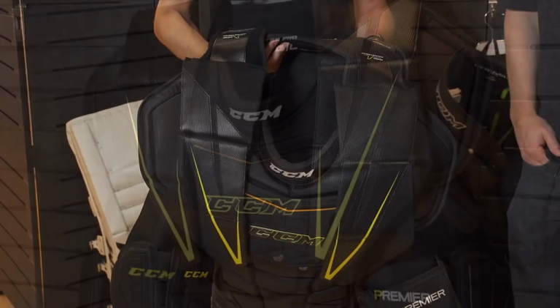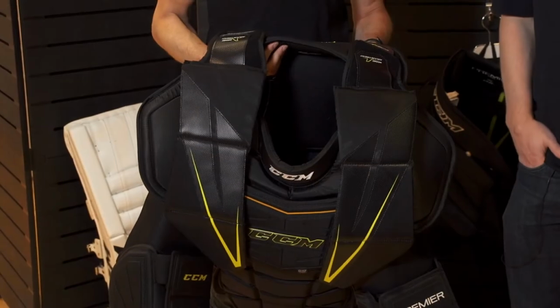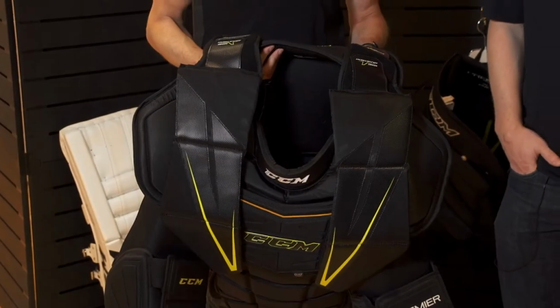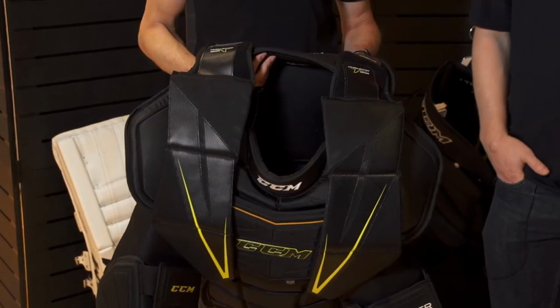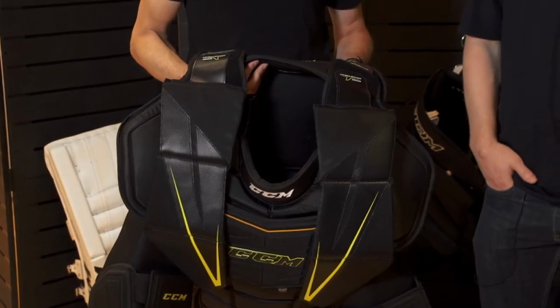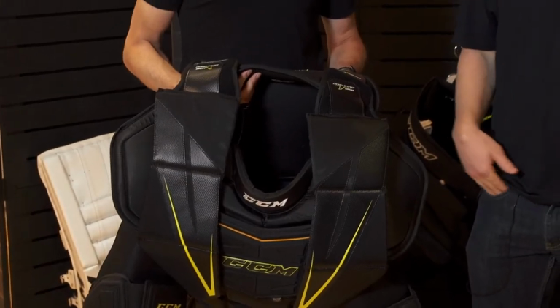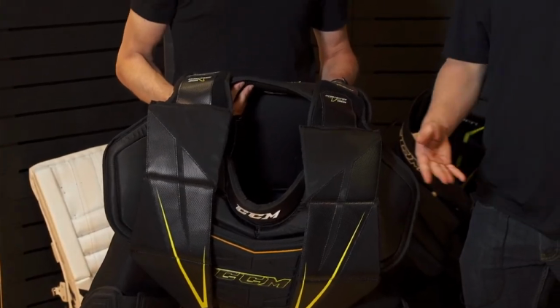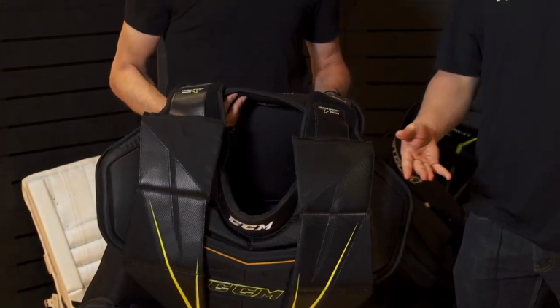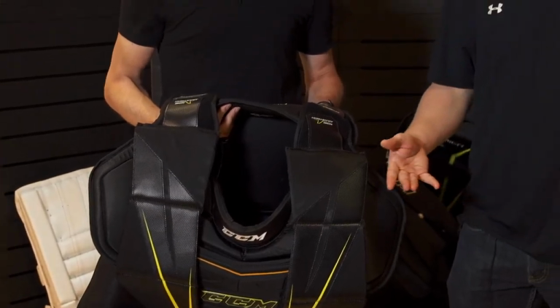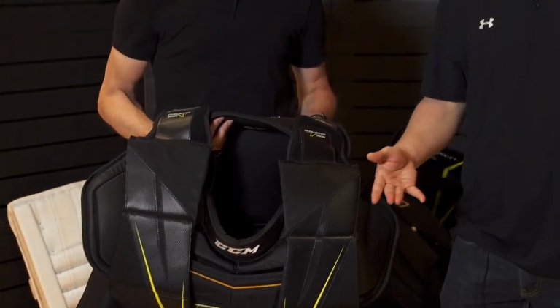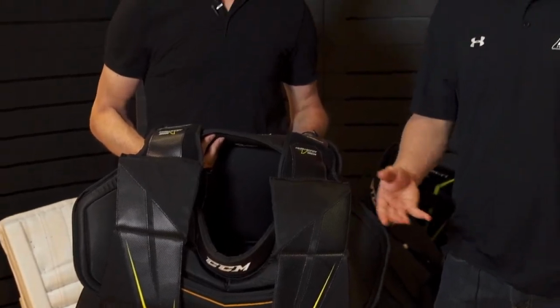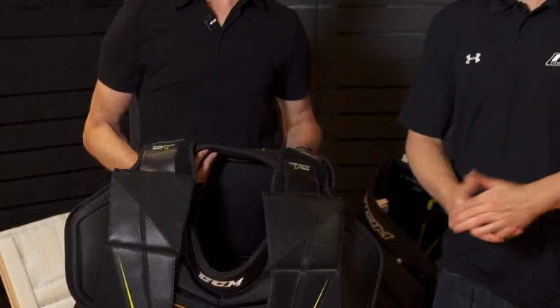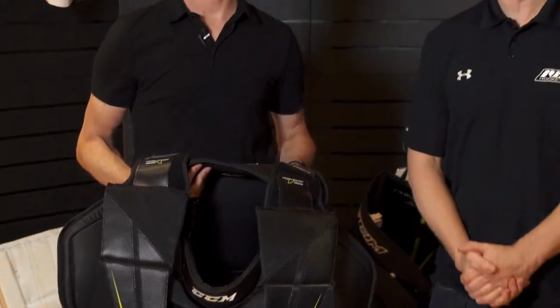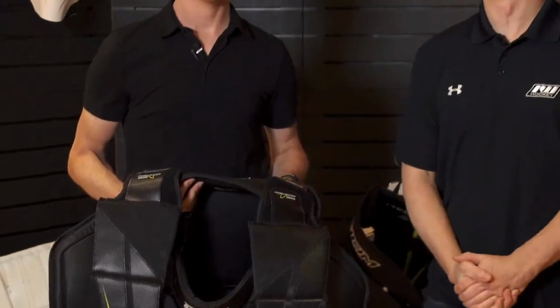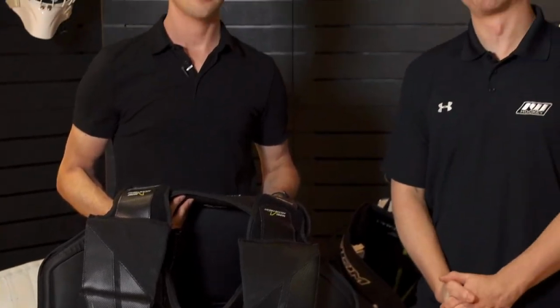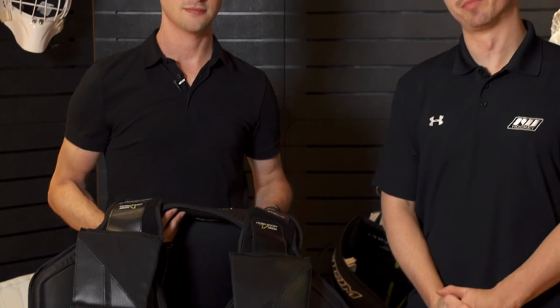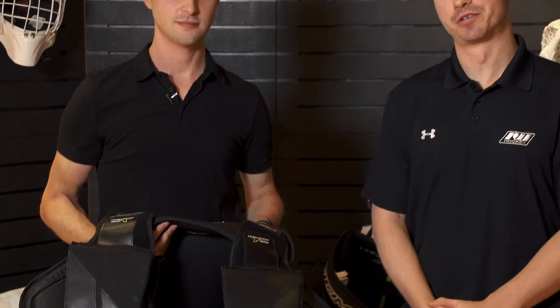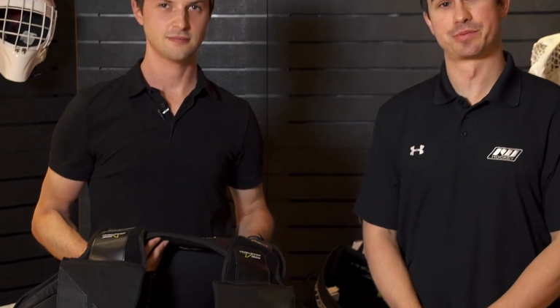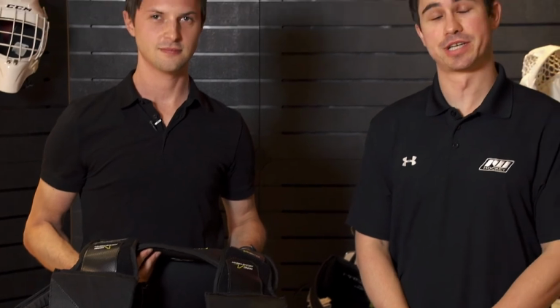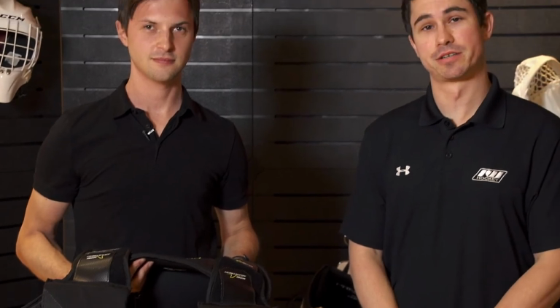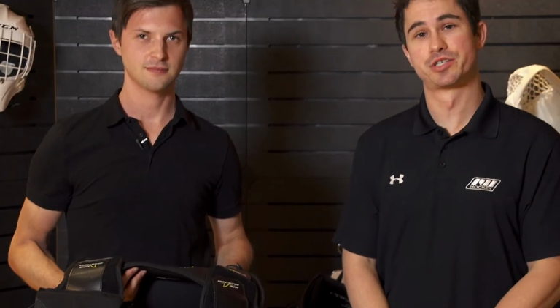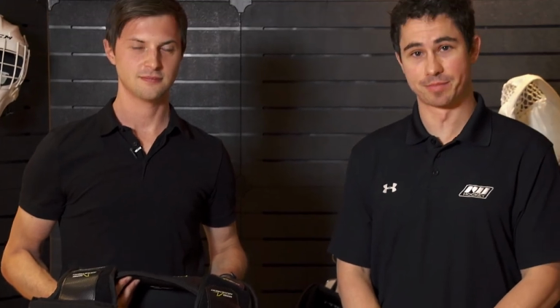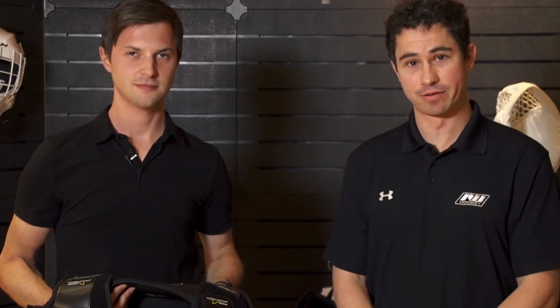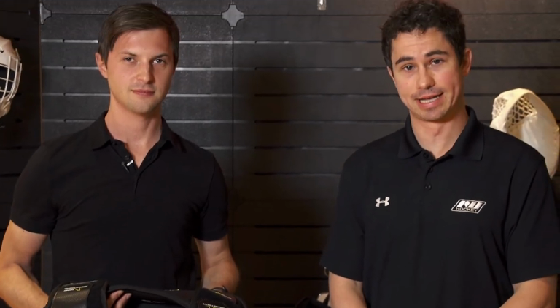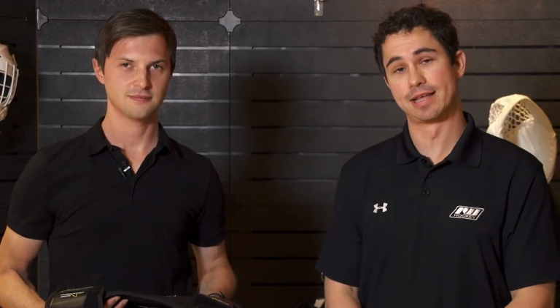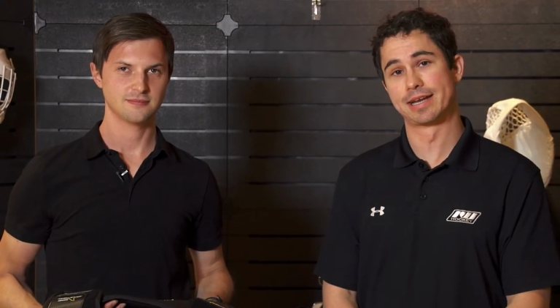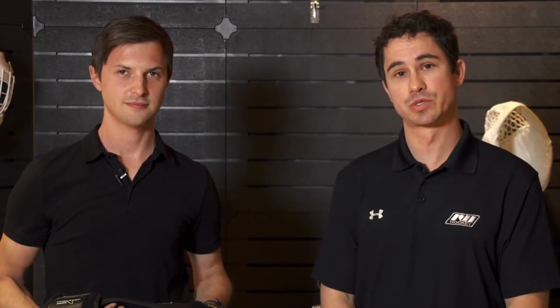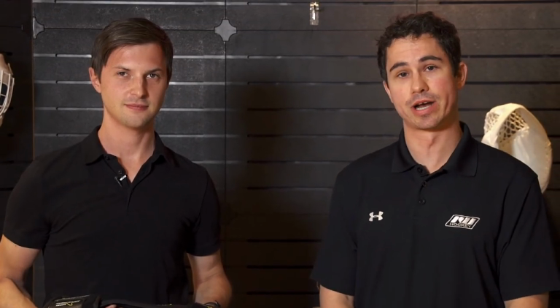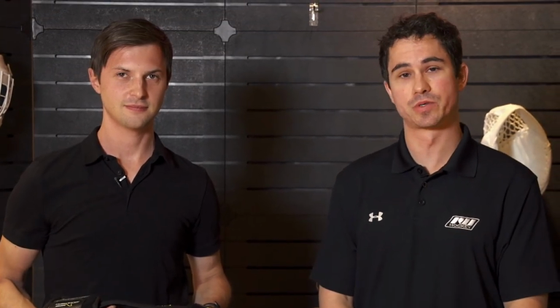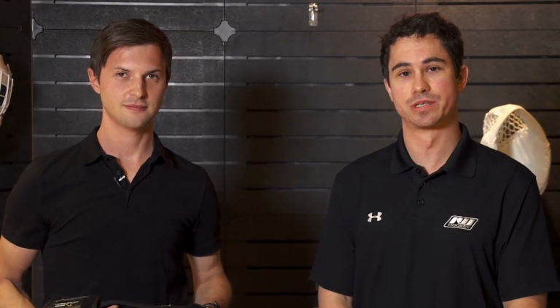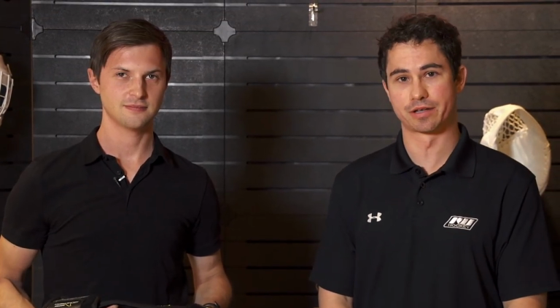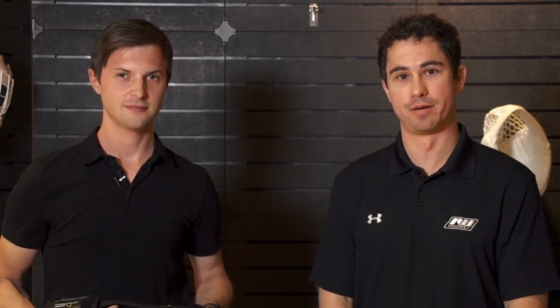Alright, and if you would like any more information on the new CCM Premier chest protector, check them out at inlineandicewarehouse.com.